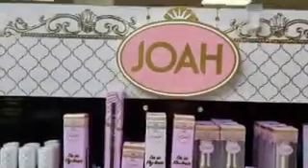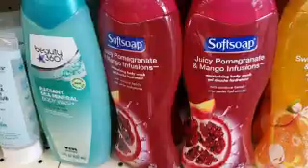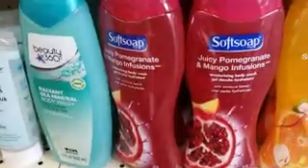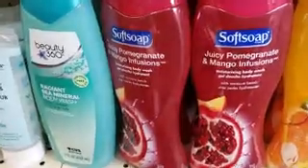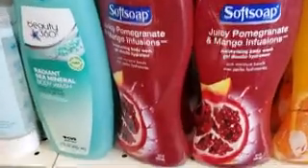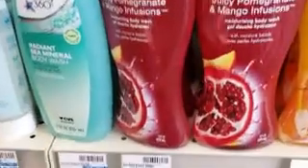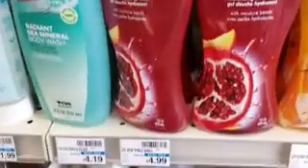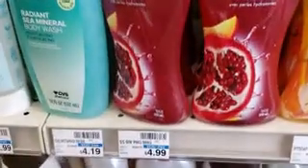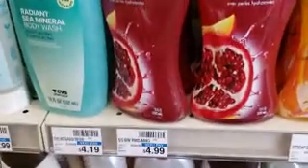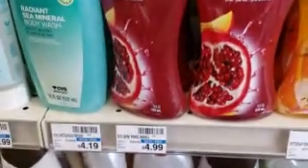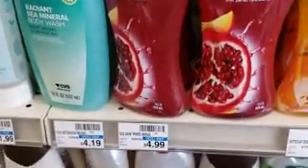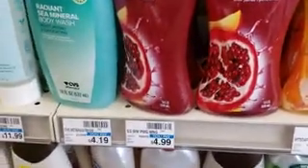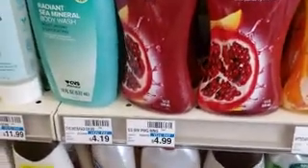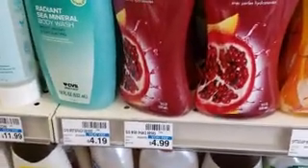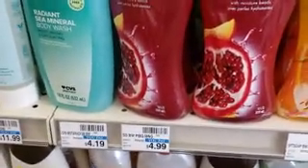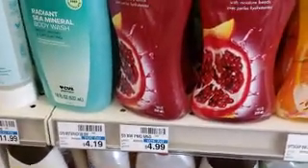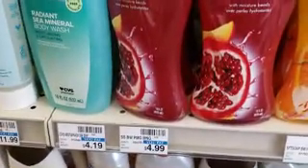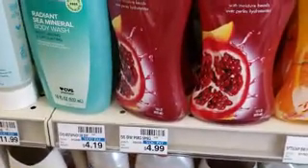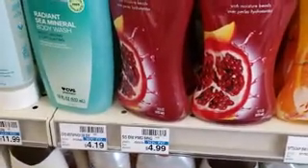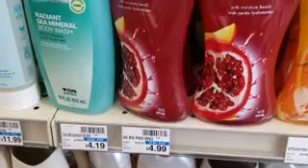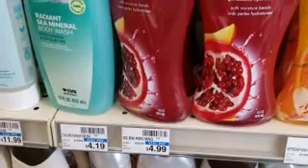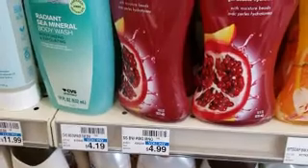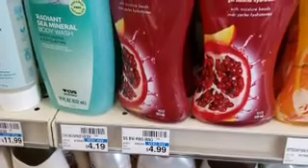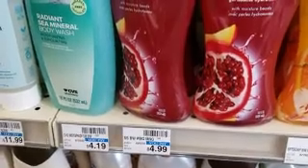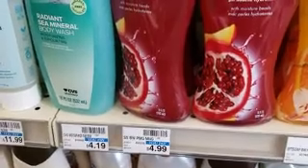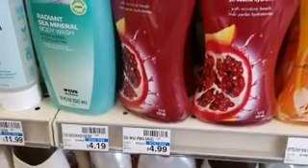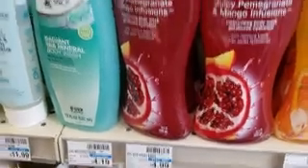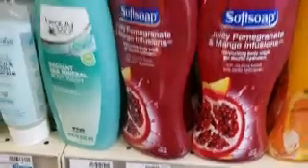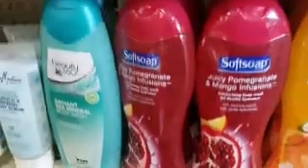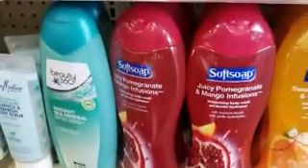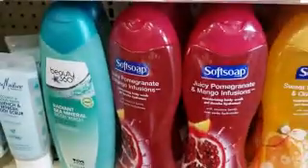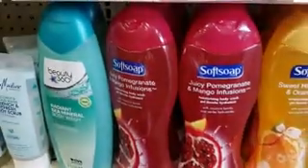We have Soft Soap — it's two for $8 and you get $3 Extra Bucks back on two, so we're going to grab two.